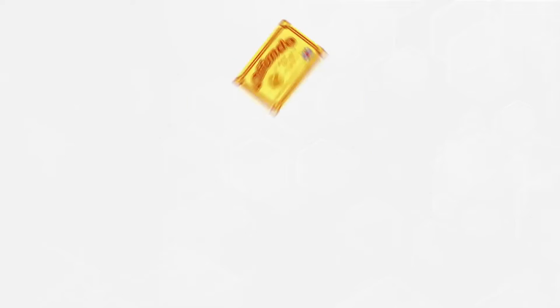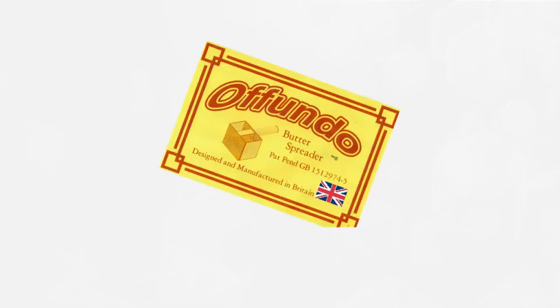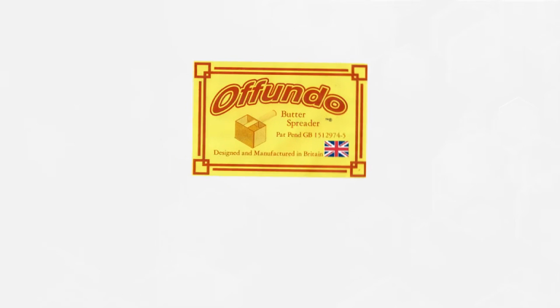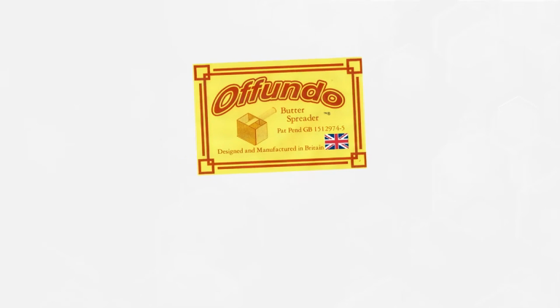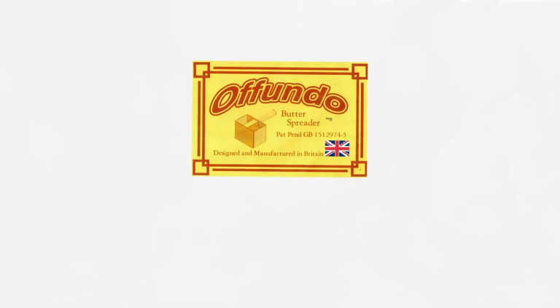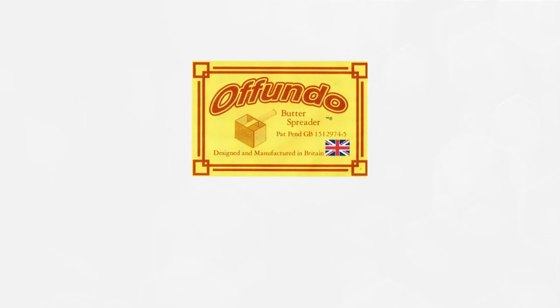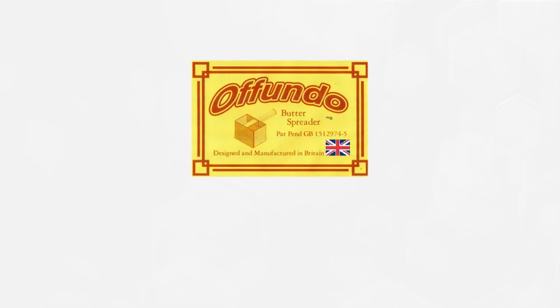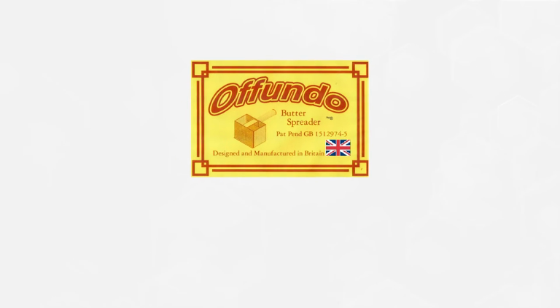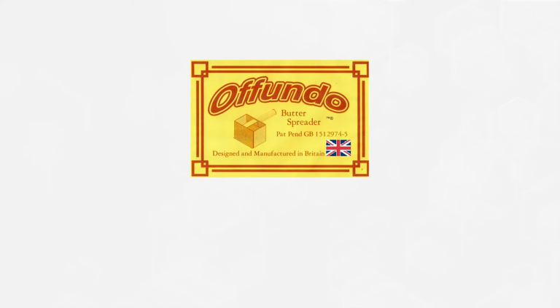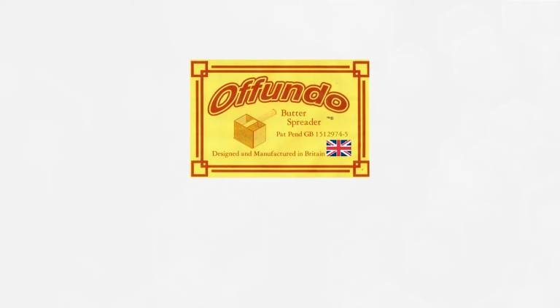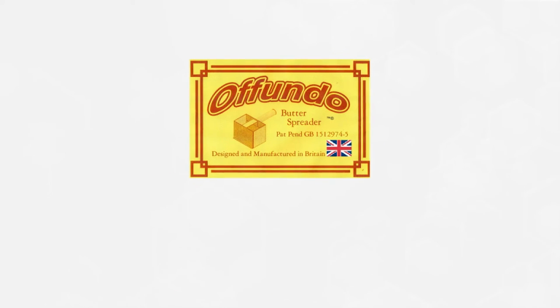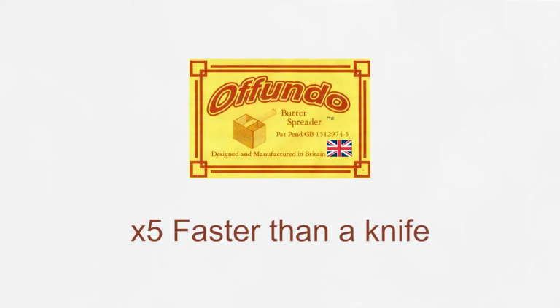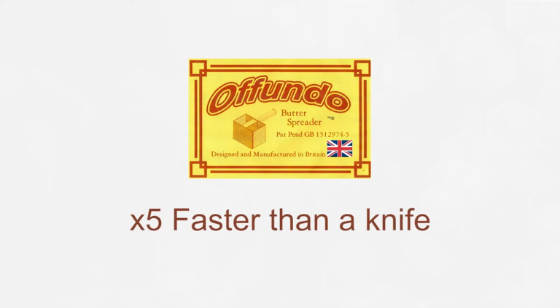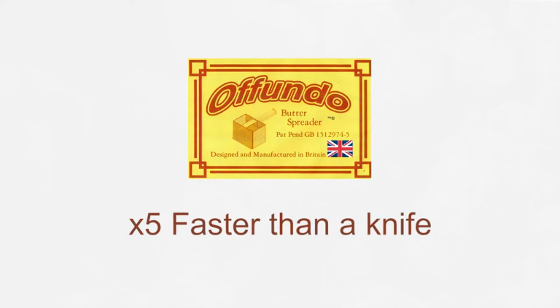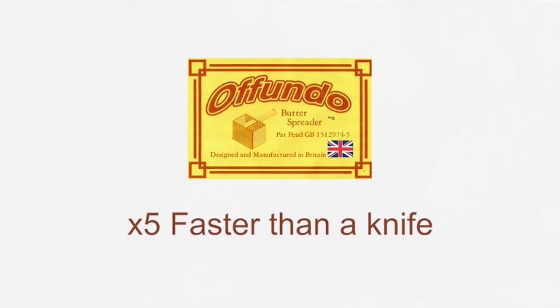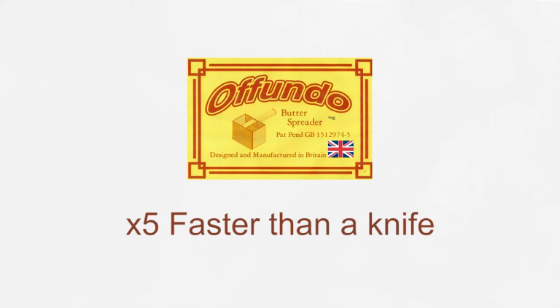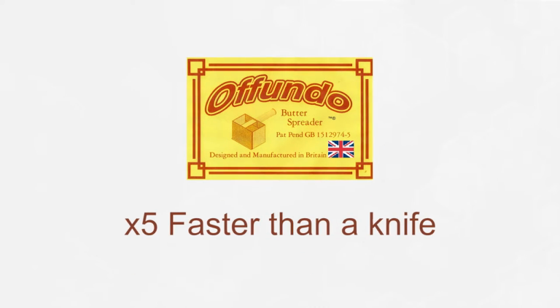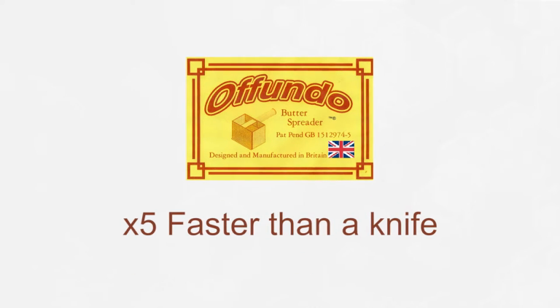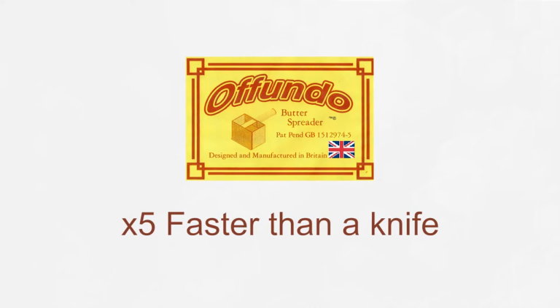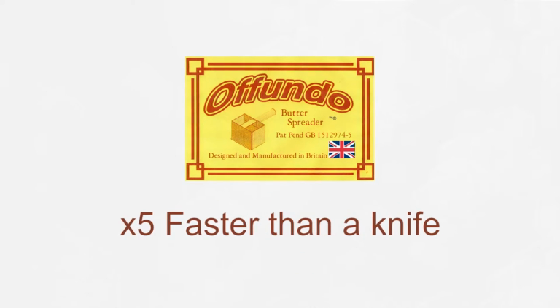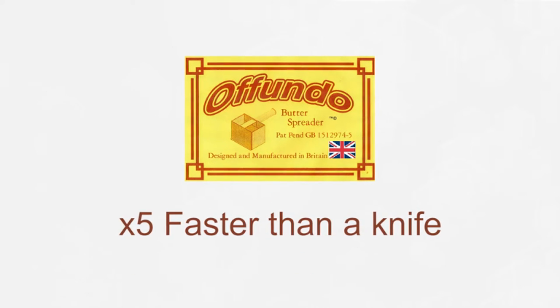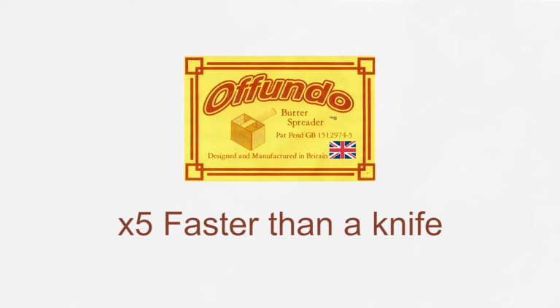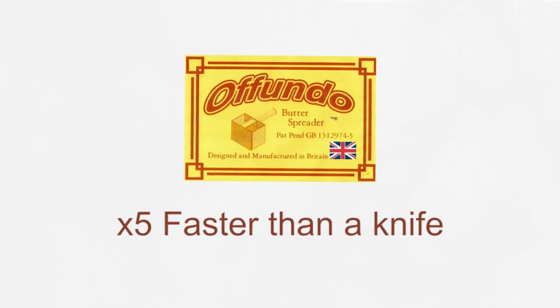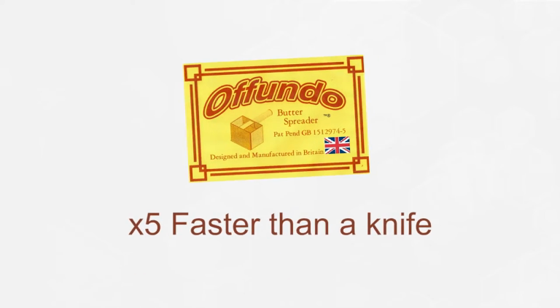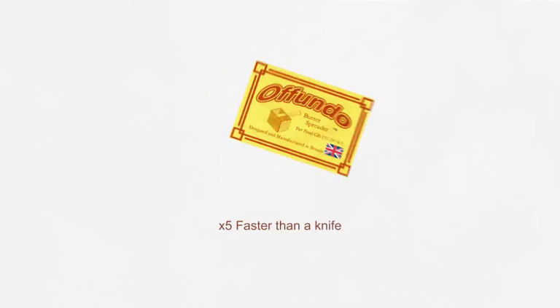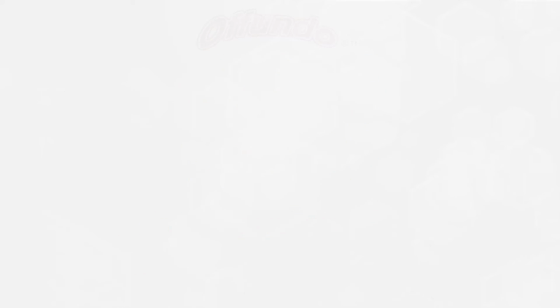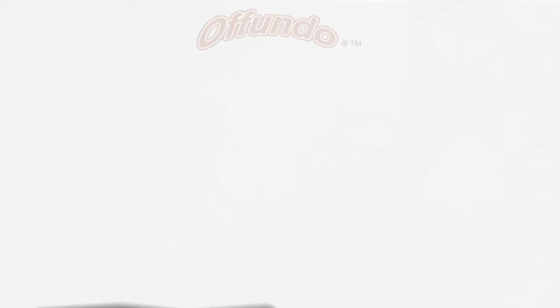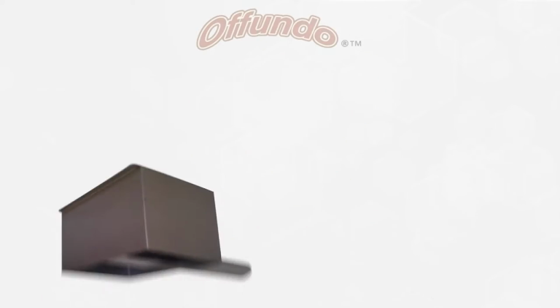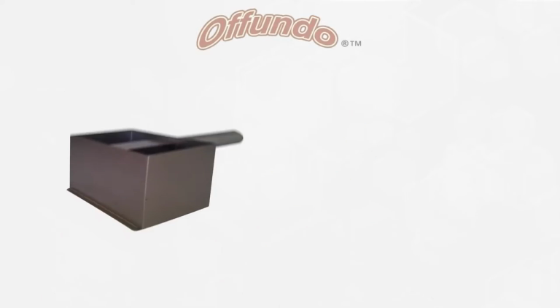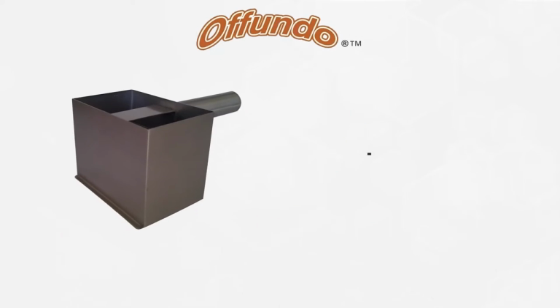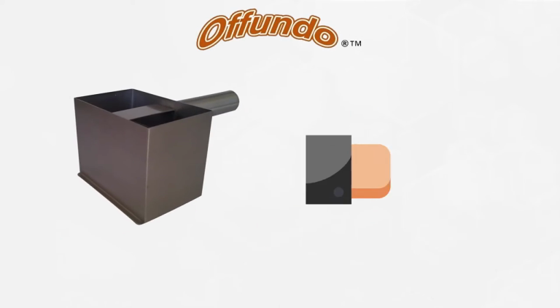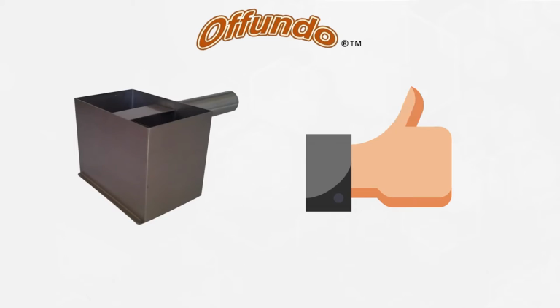Afundo Butter Spreader. Five times faster than a knife. Fast. Easy.